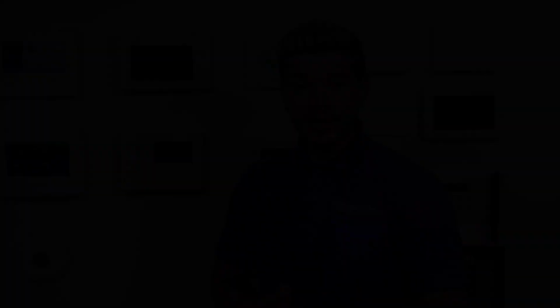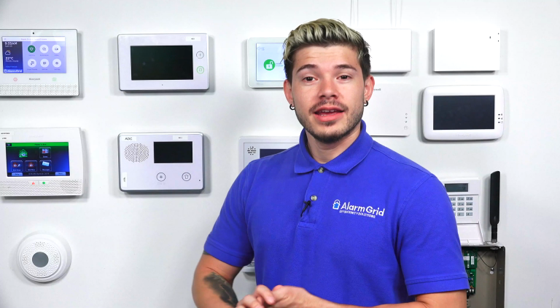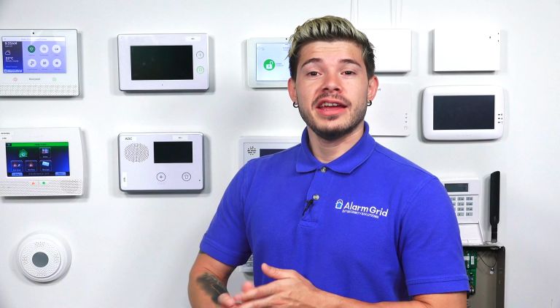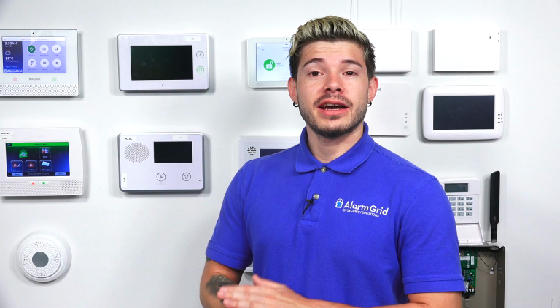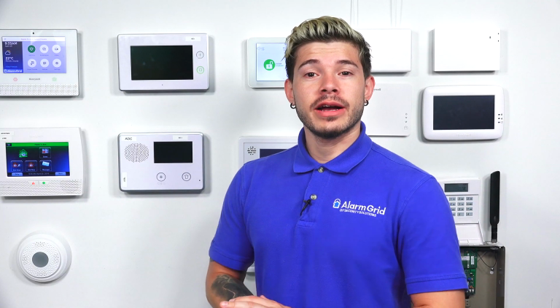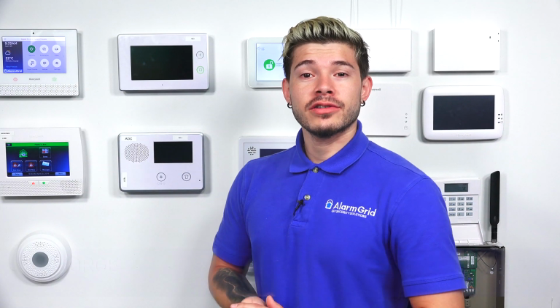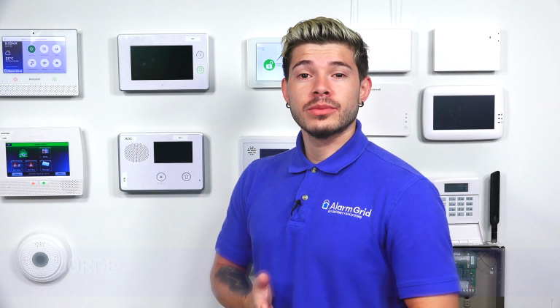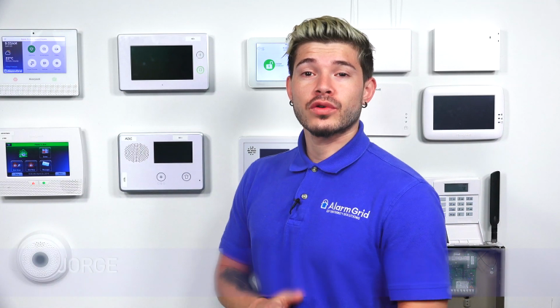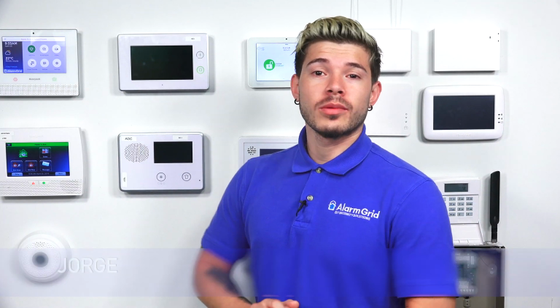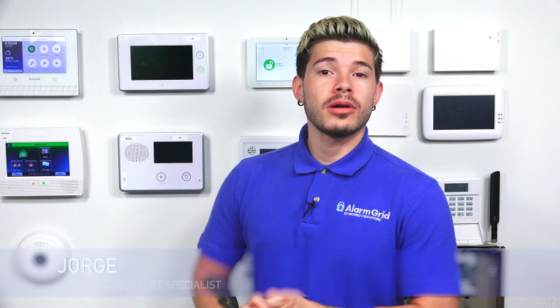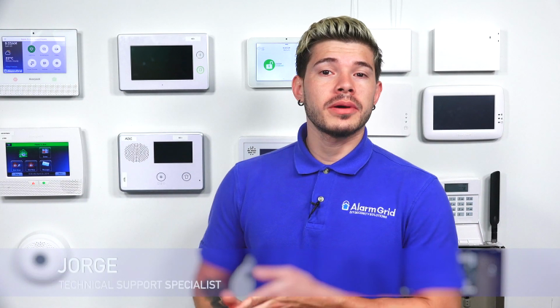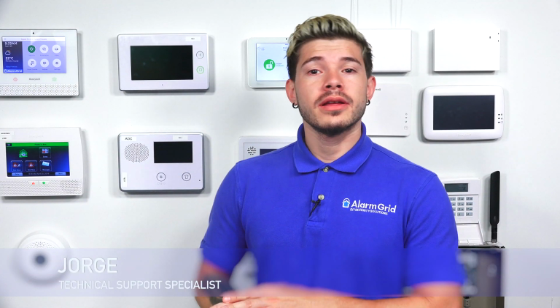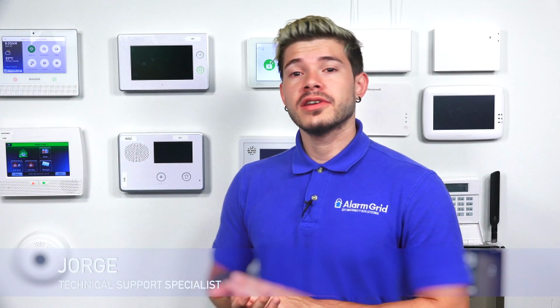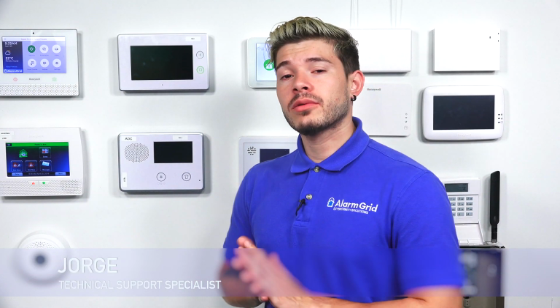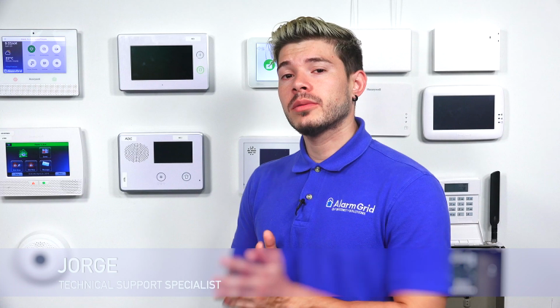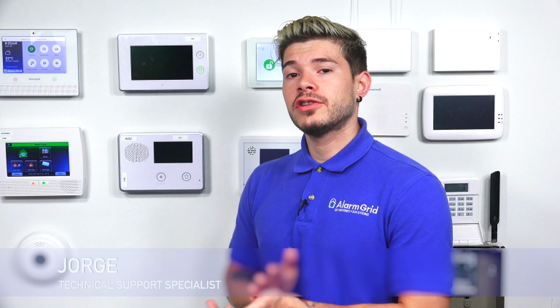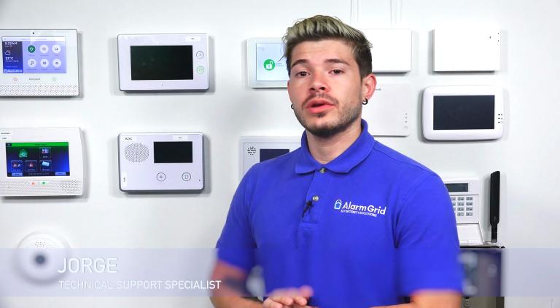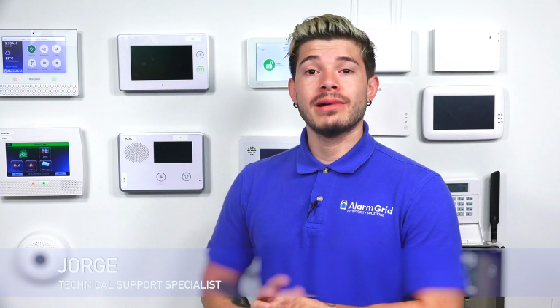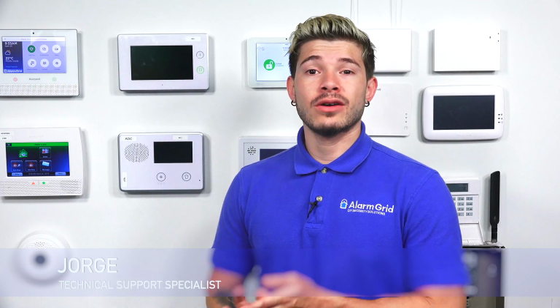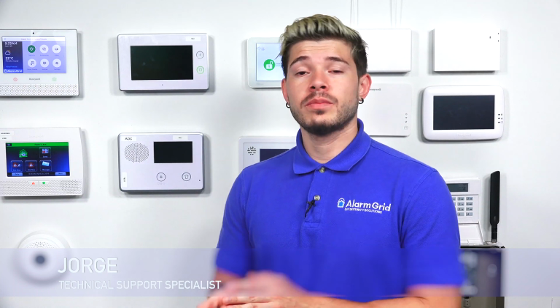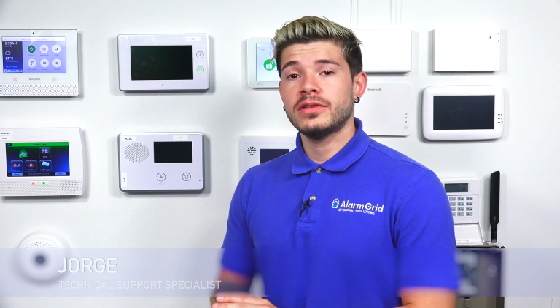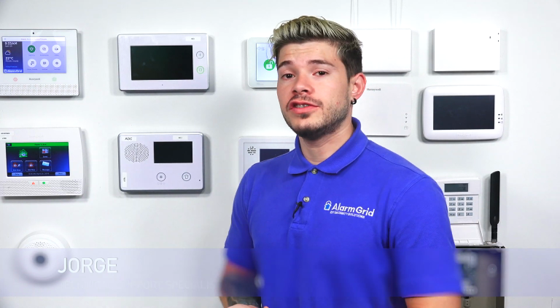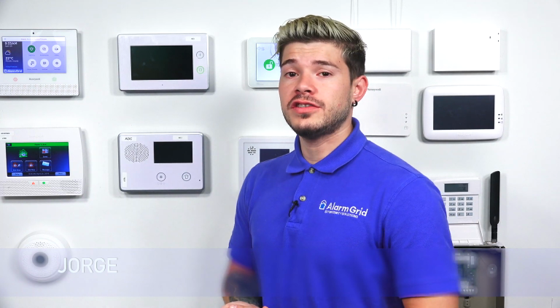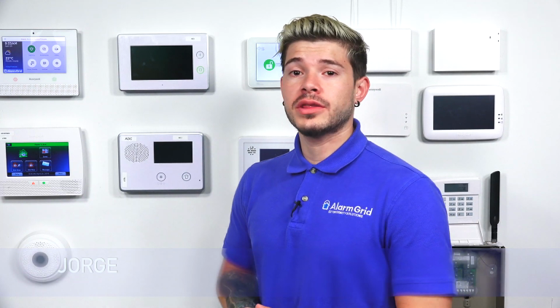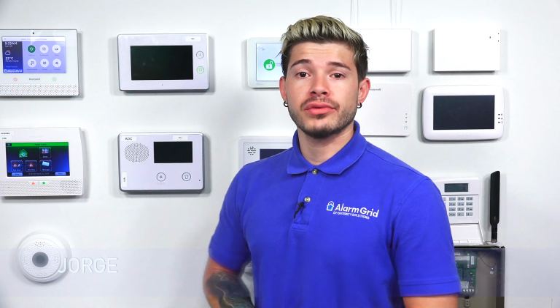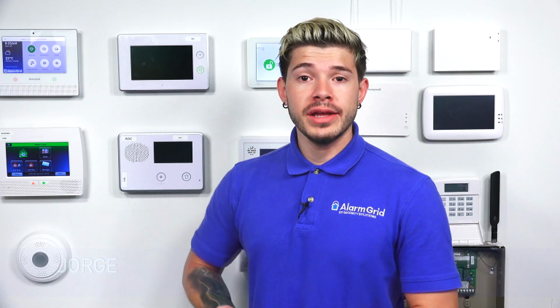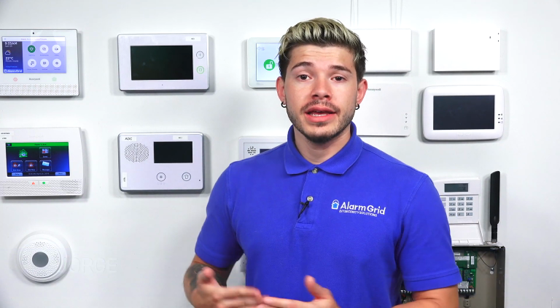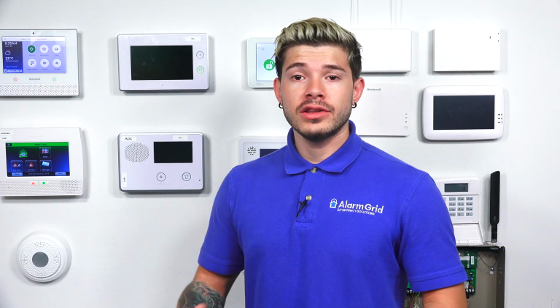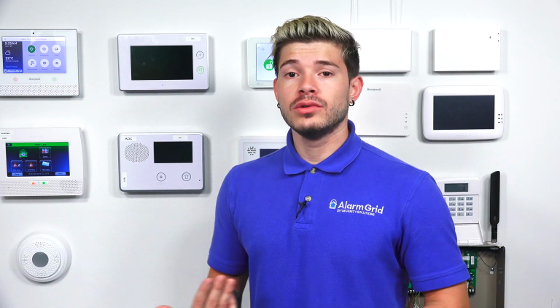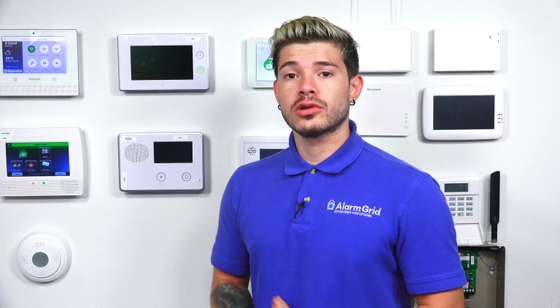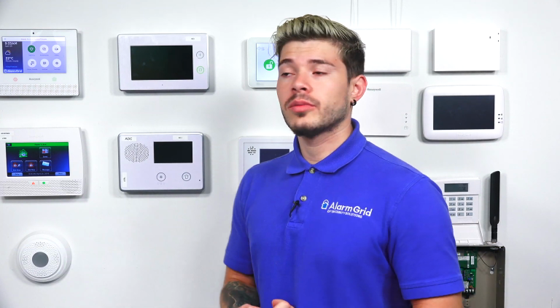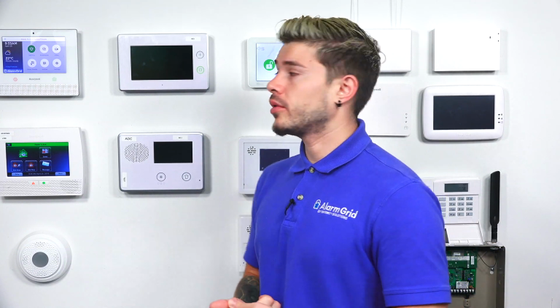Hey, DIYers. I'm George from Alarm Grid. Today, we're going to be showing you how to put the GC3 into learn mode.